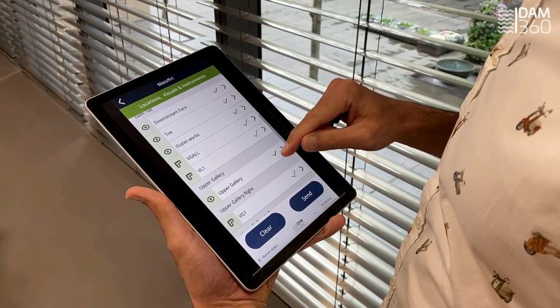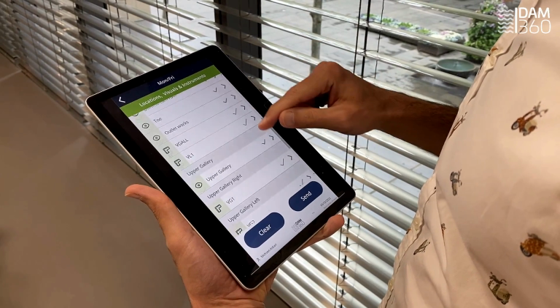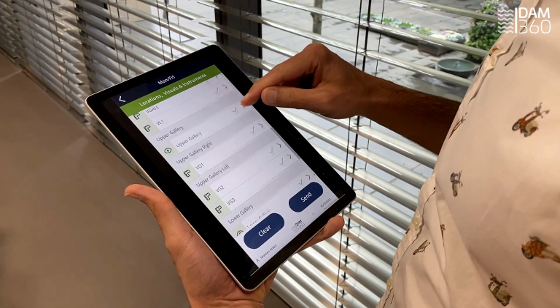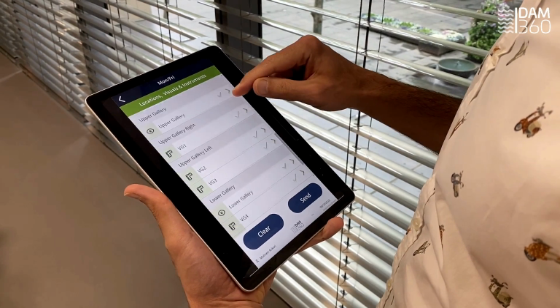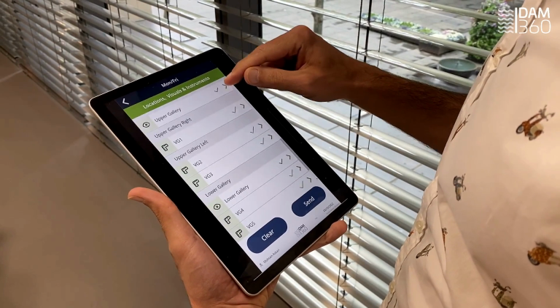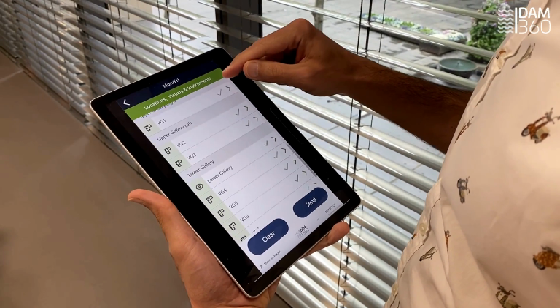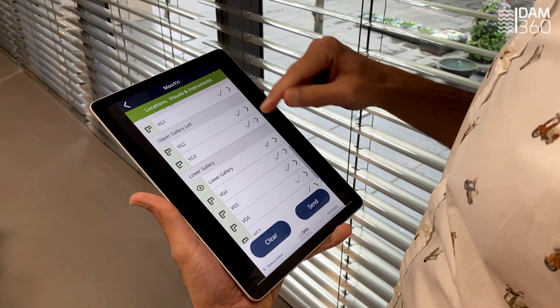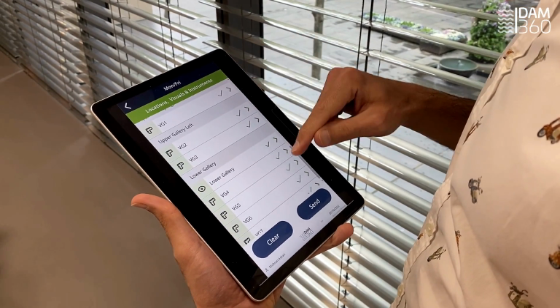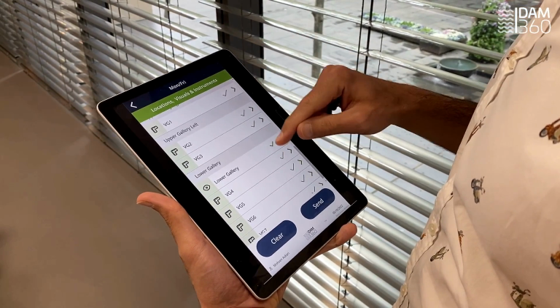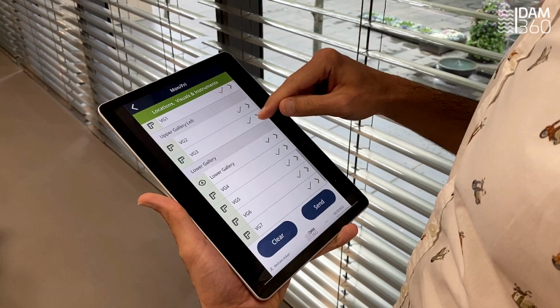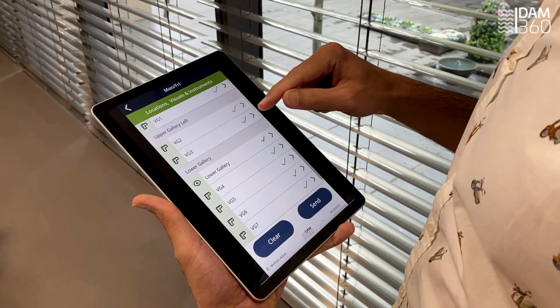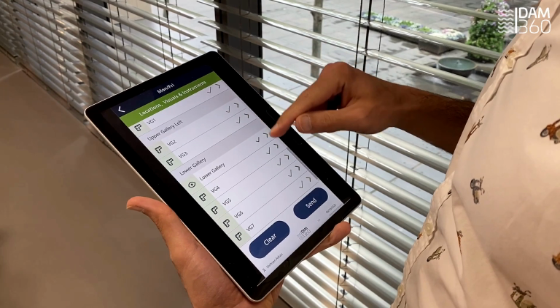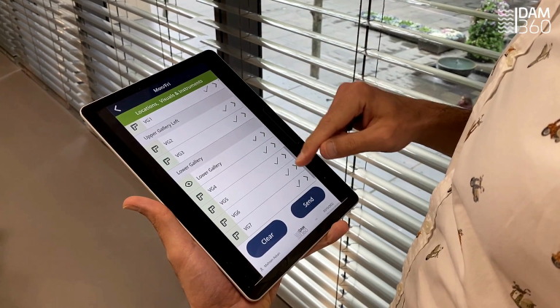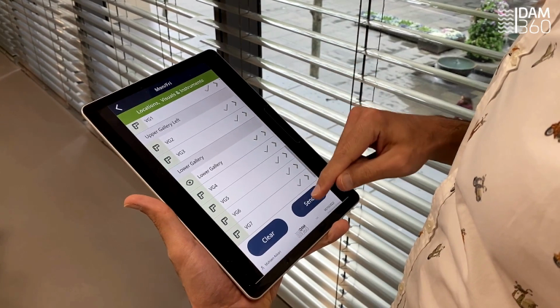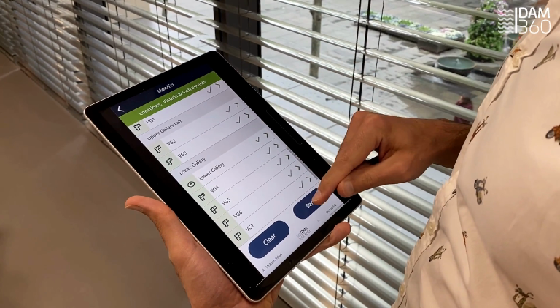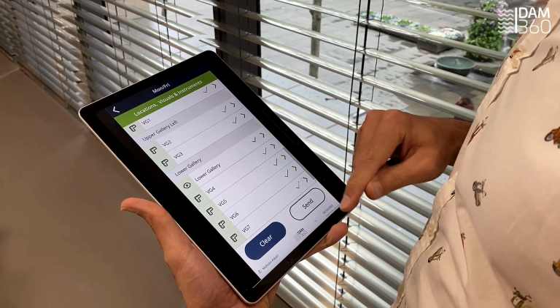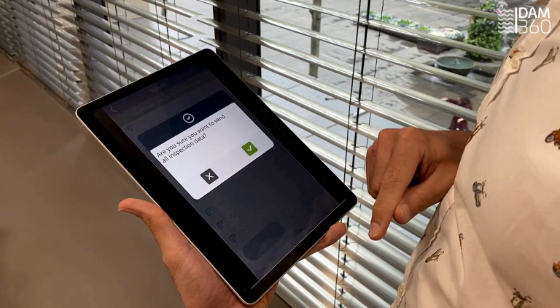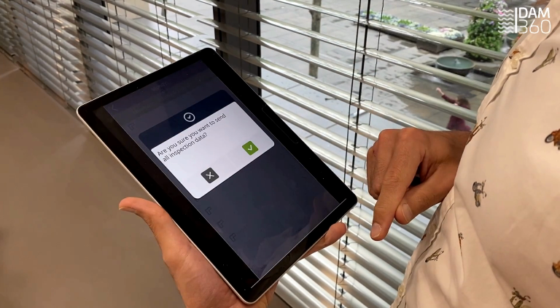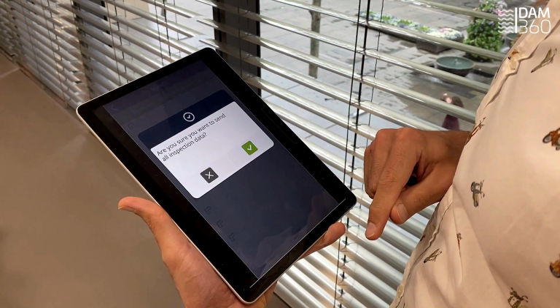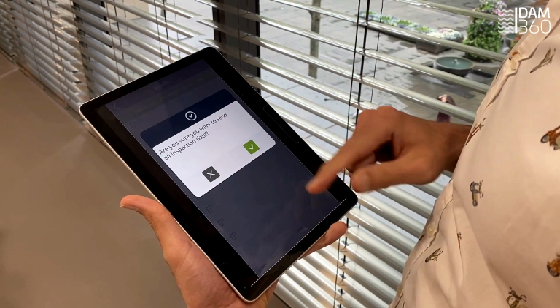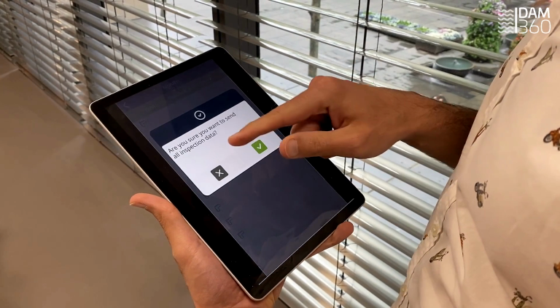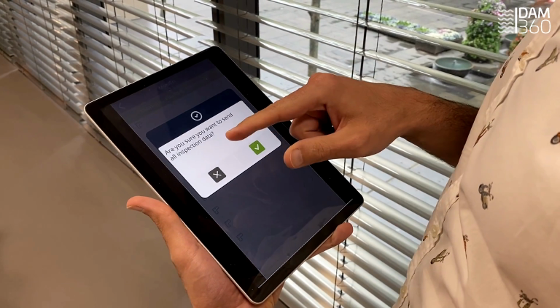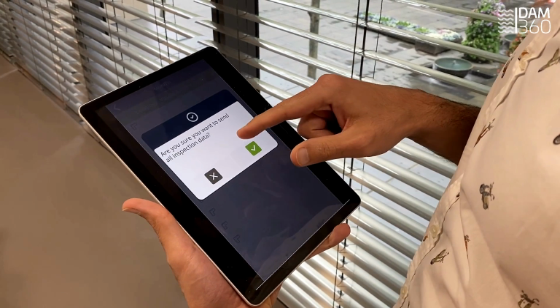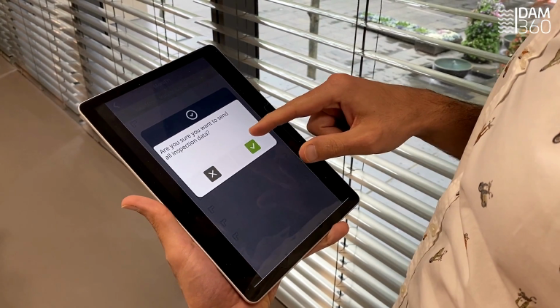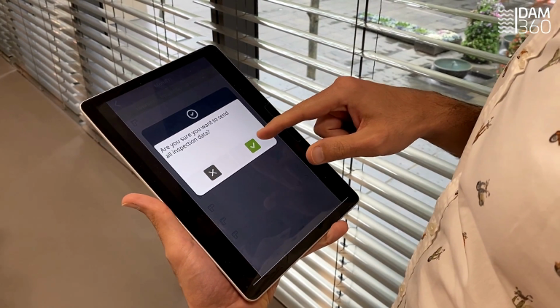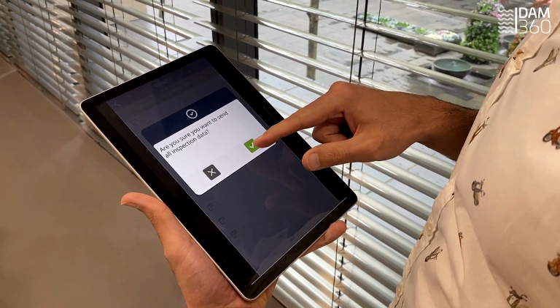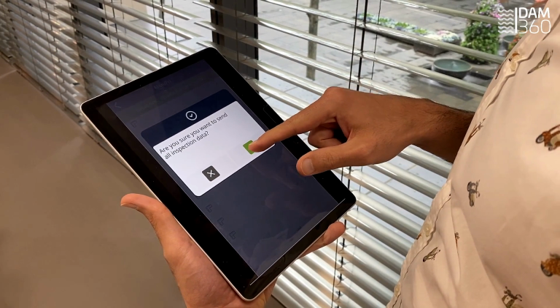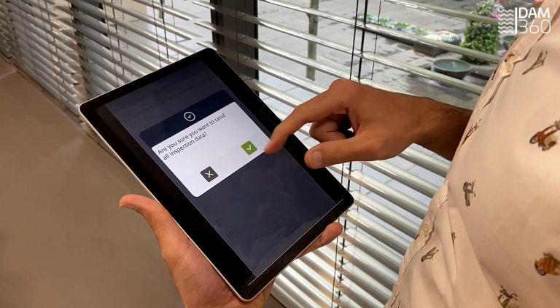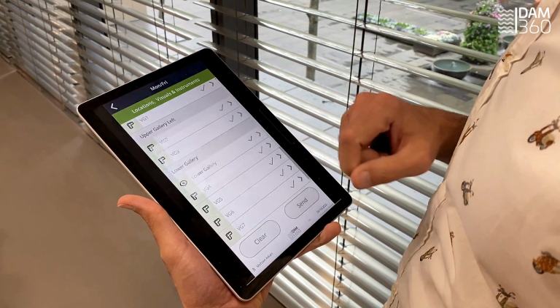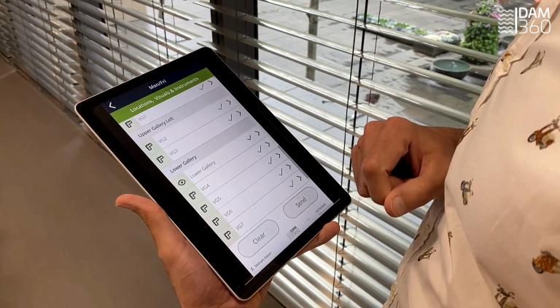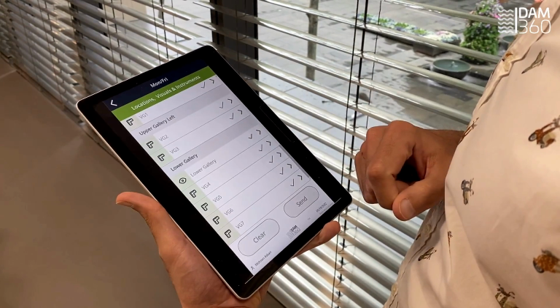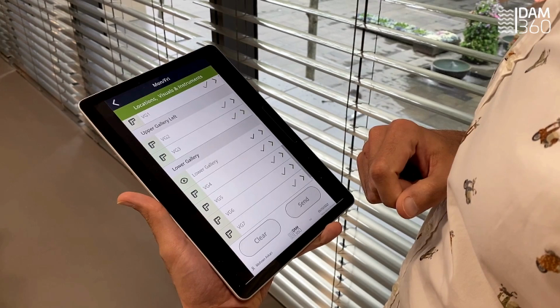Once the inspection is completed, all data will be stored in a few seconds in a cloud-based database, ready to be analysed.